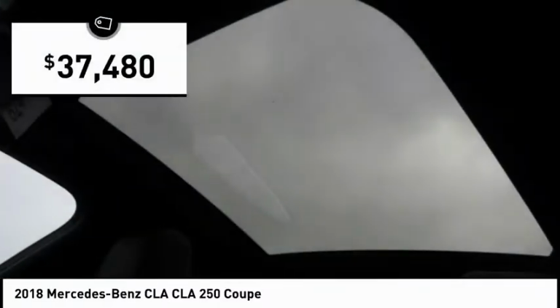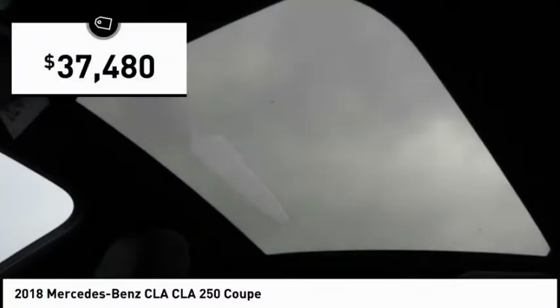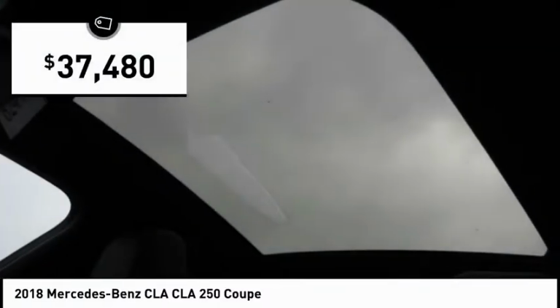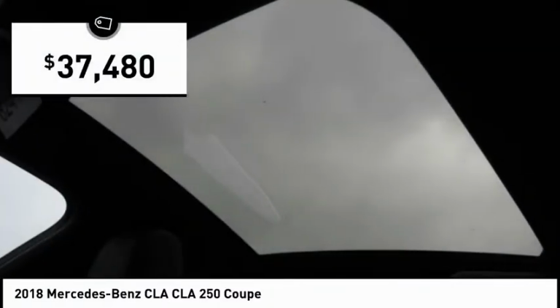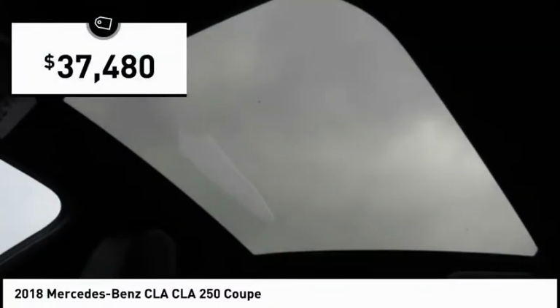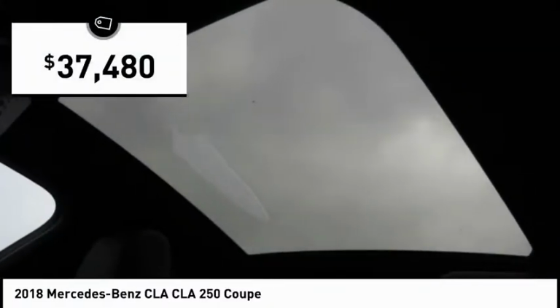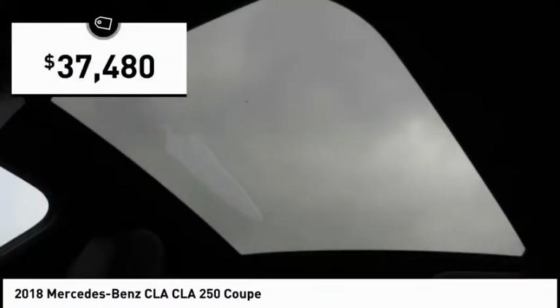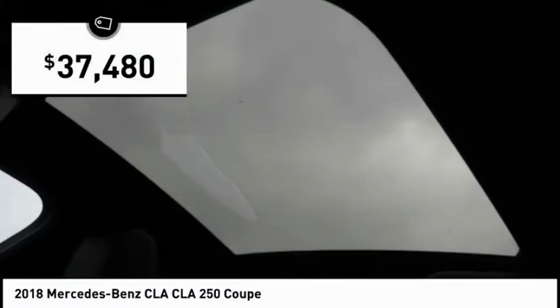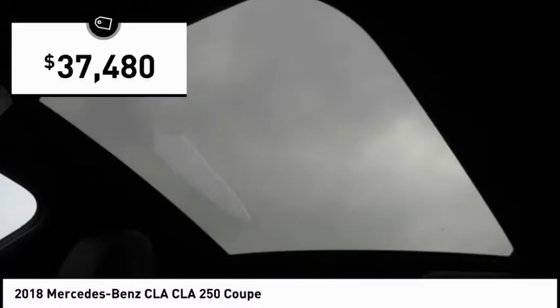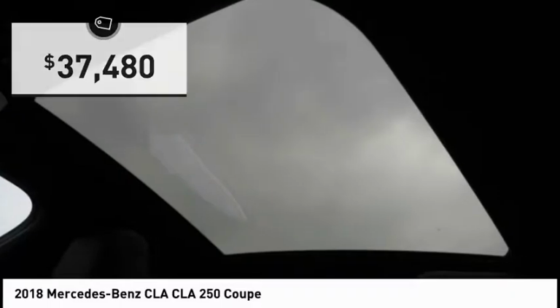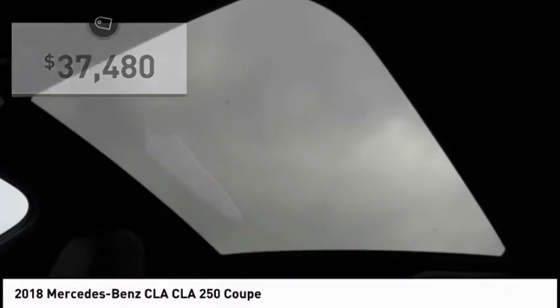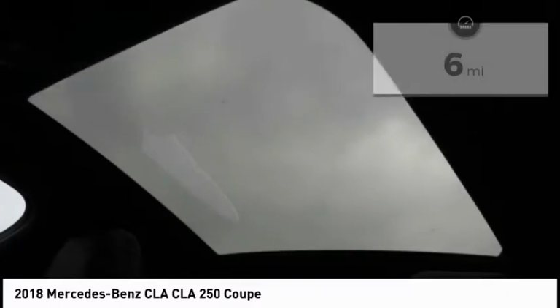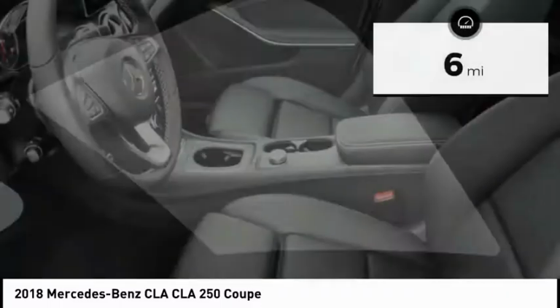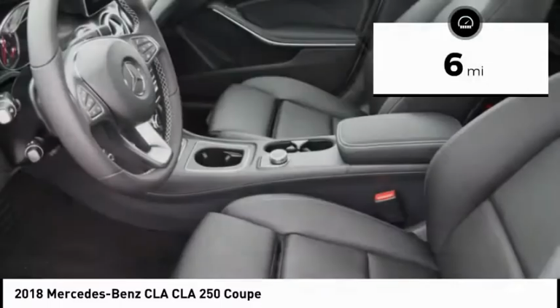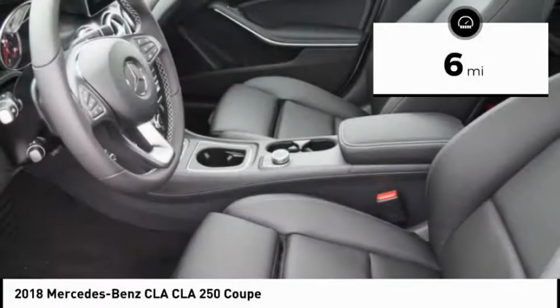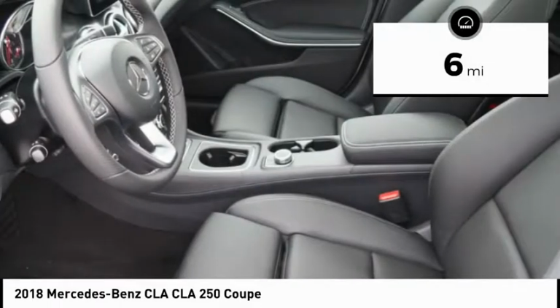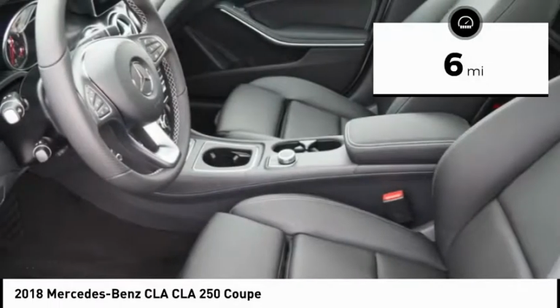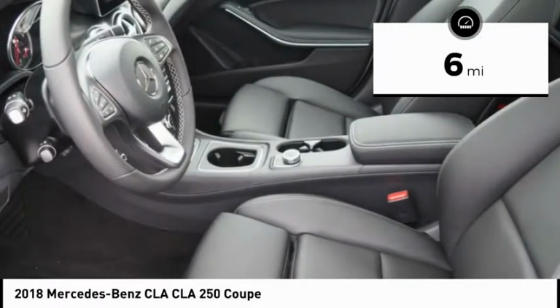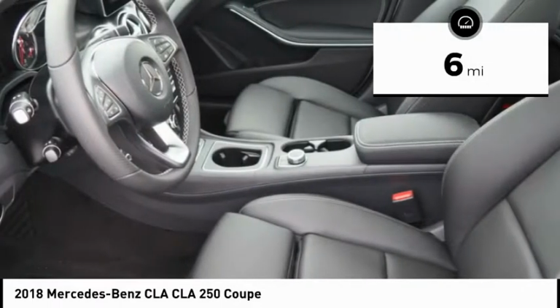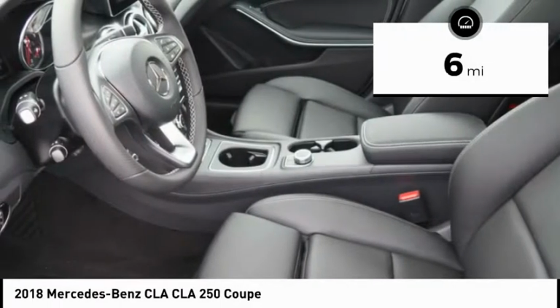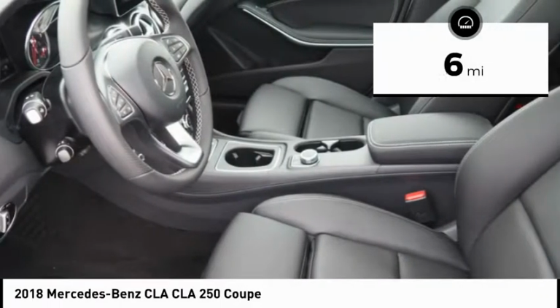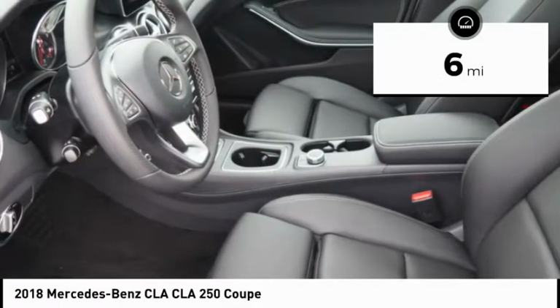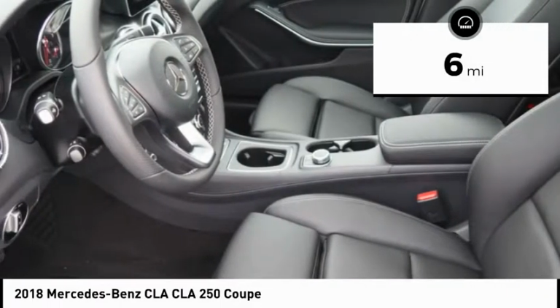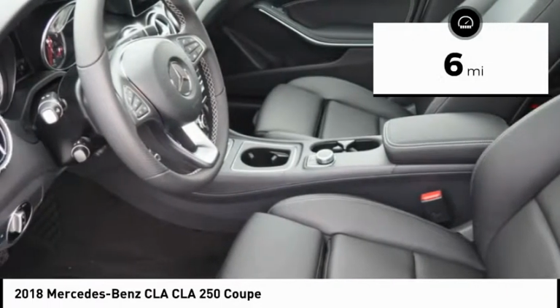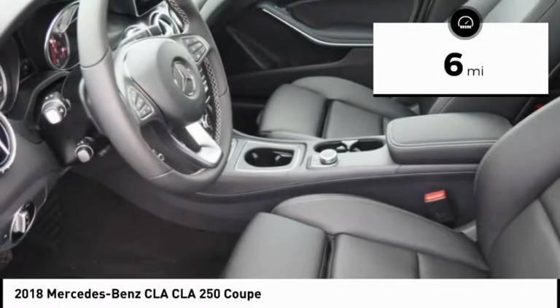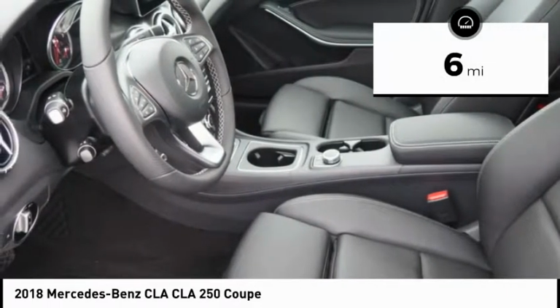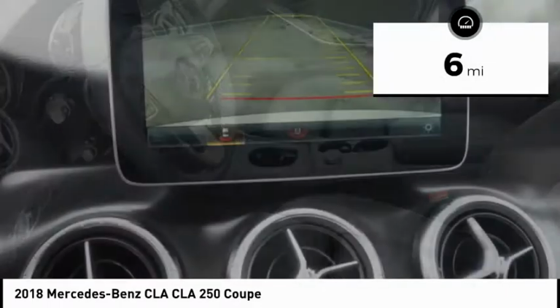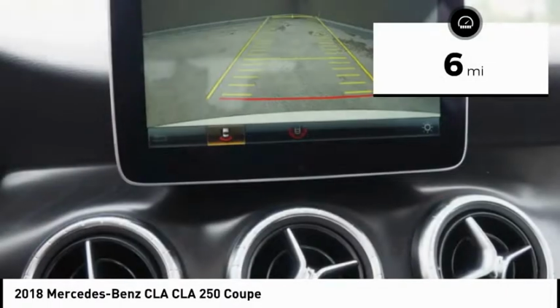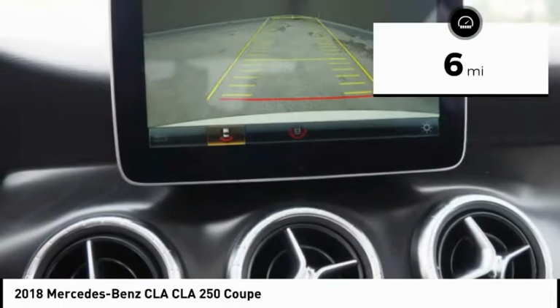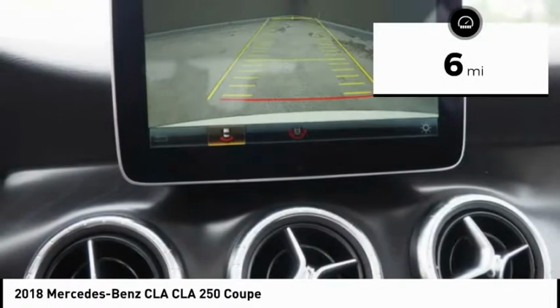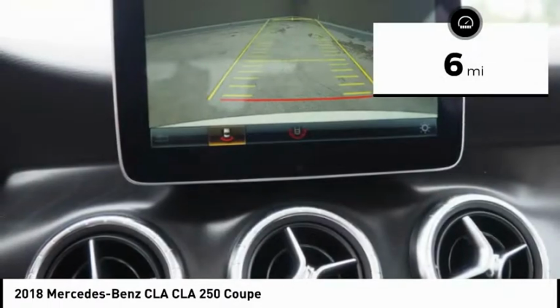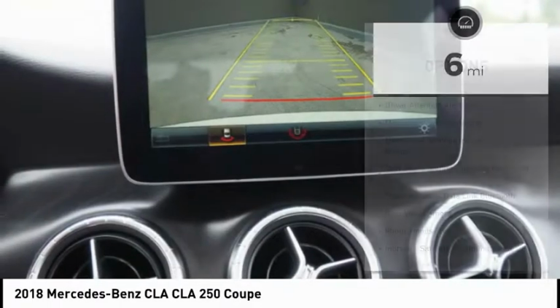It is priced below $40,000. This vehicle has less than 100 miles. Here are some of this vehicle's great options.